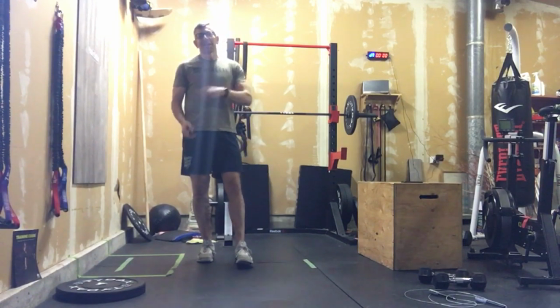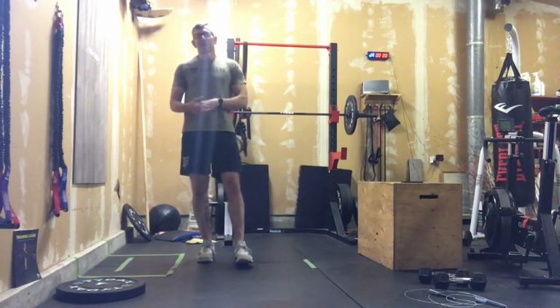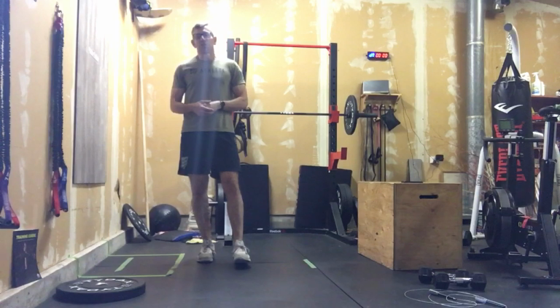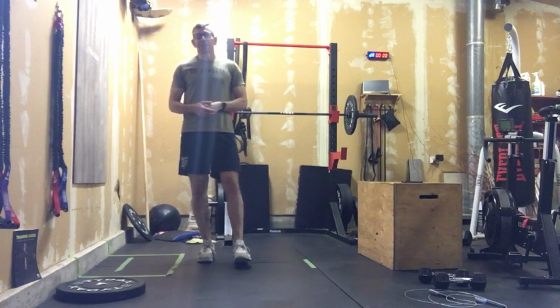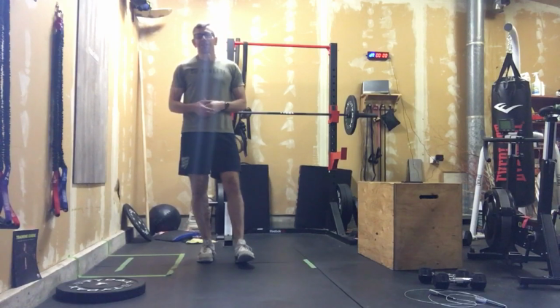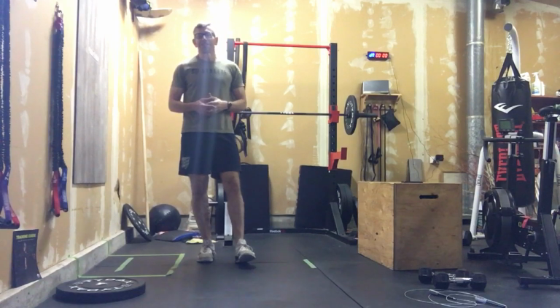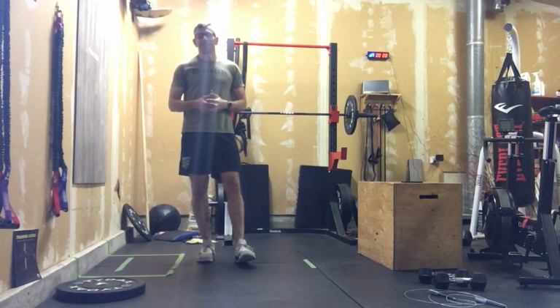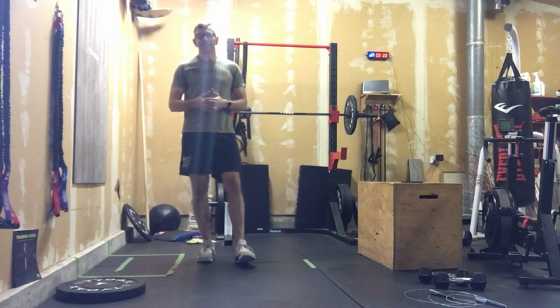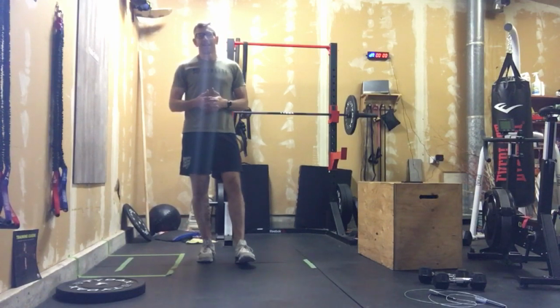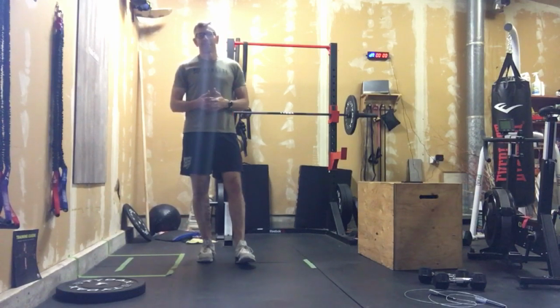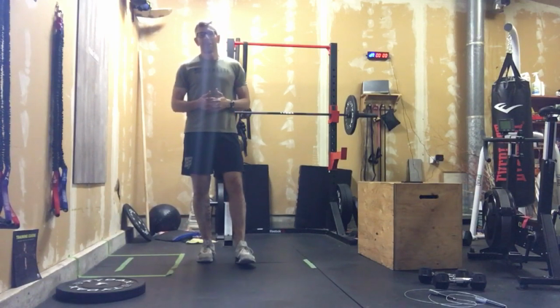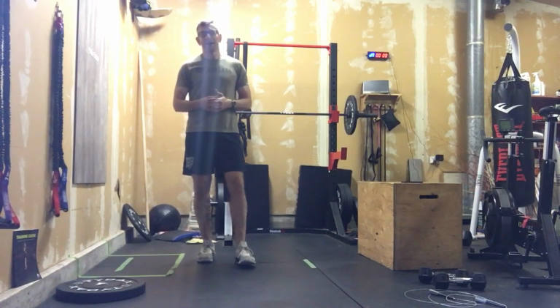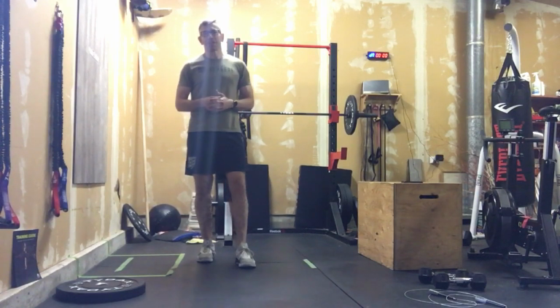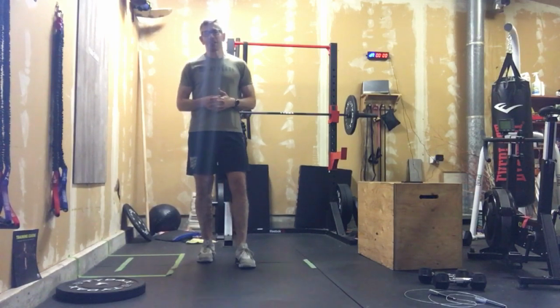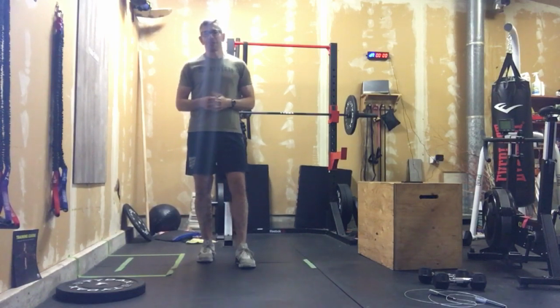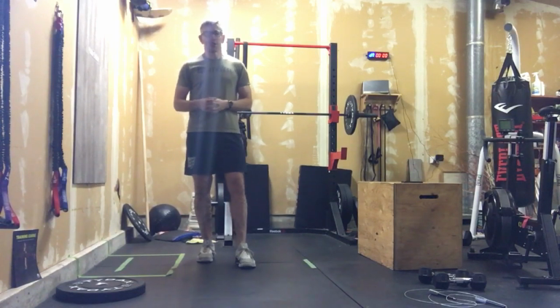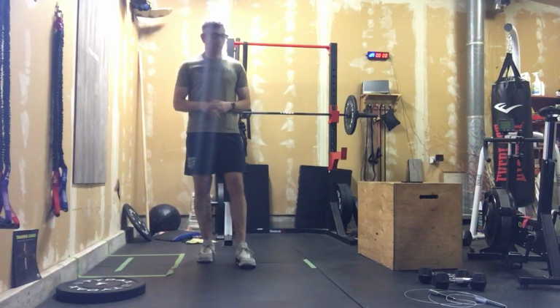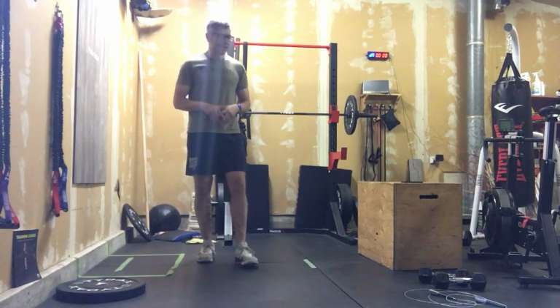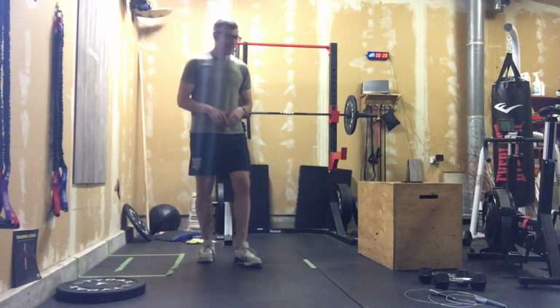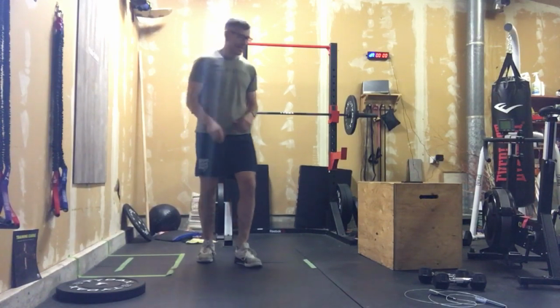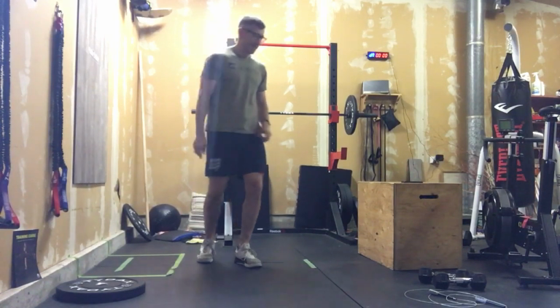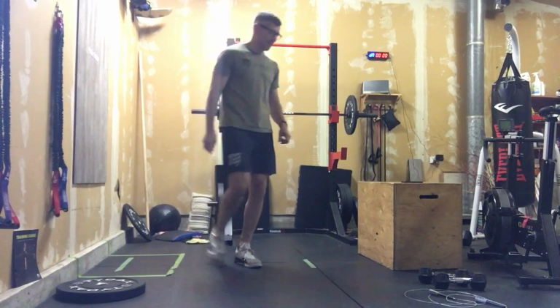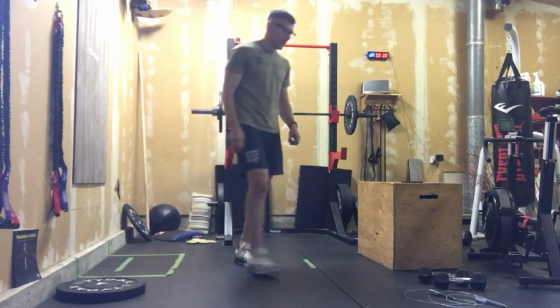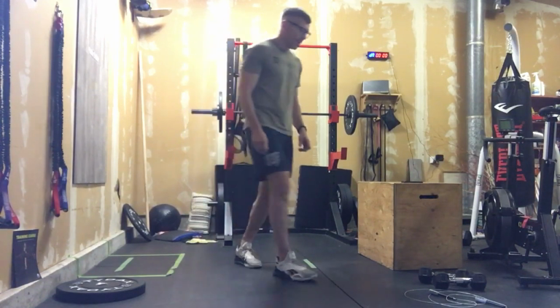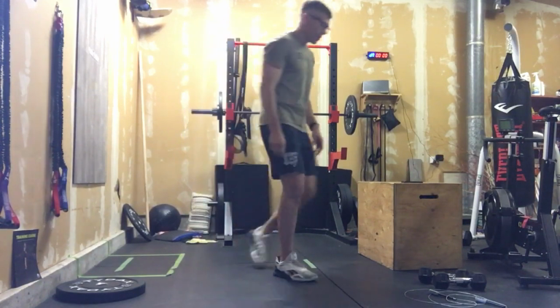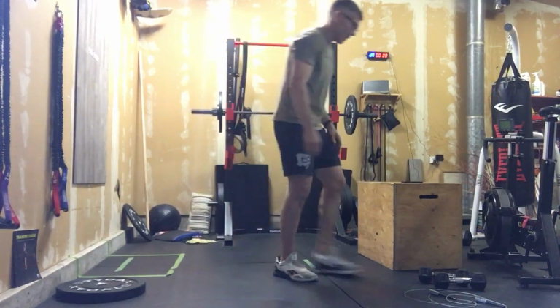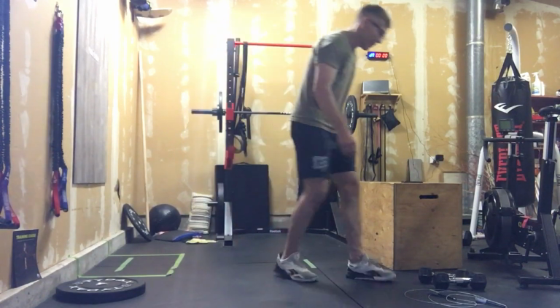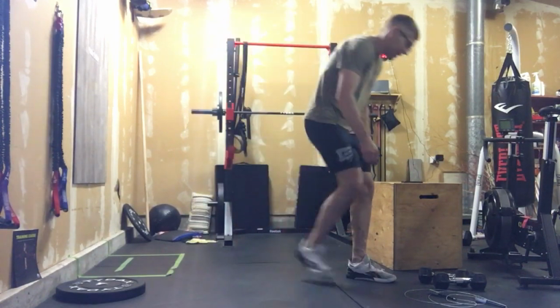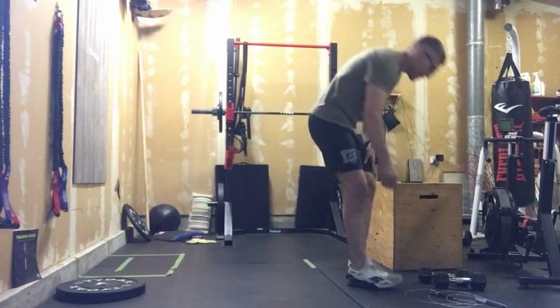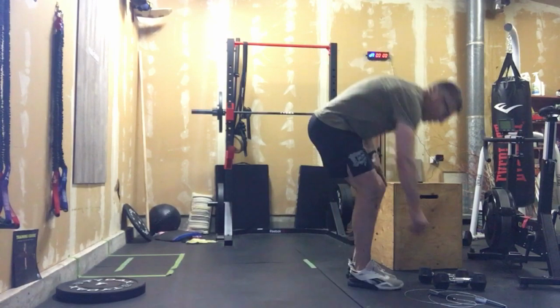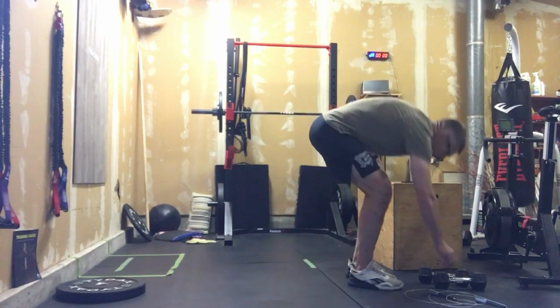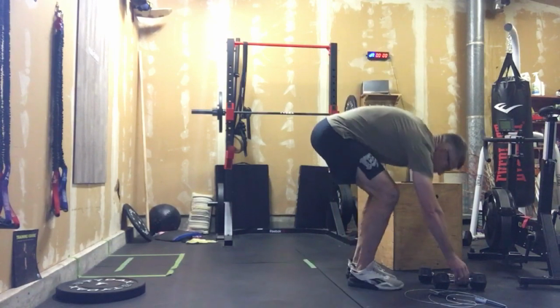So we're just going to turn this into a nice little arm pump after an 18-minute quad, which is definitely in the longer round.